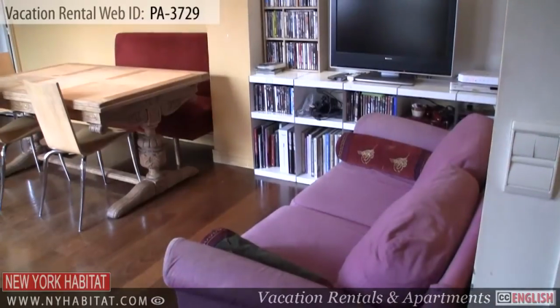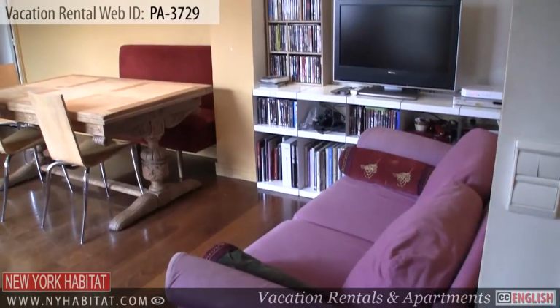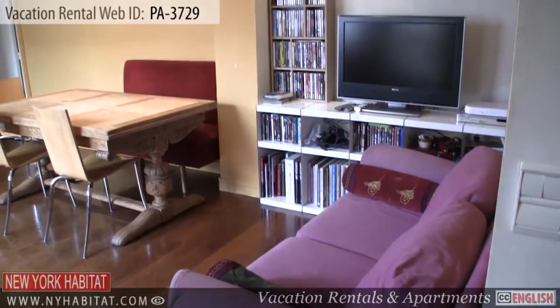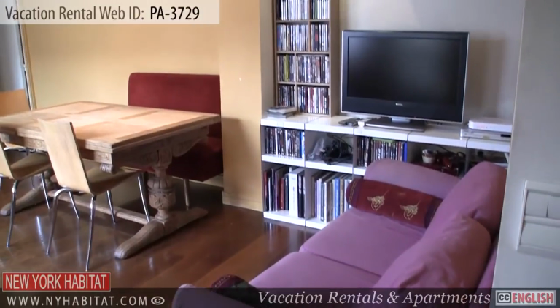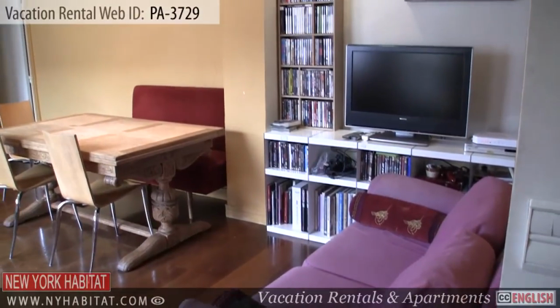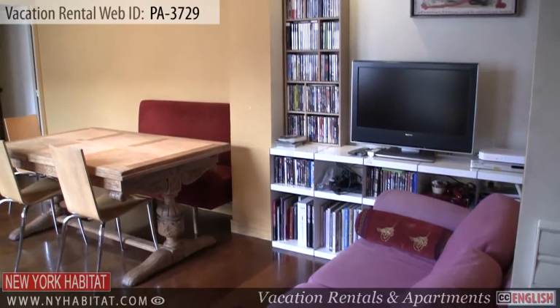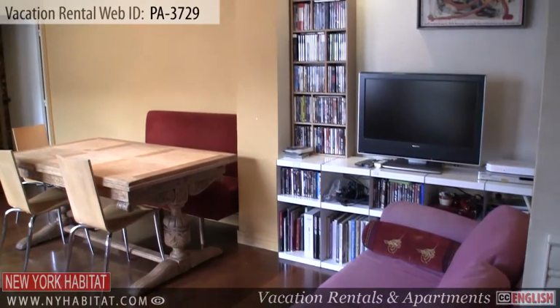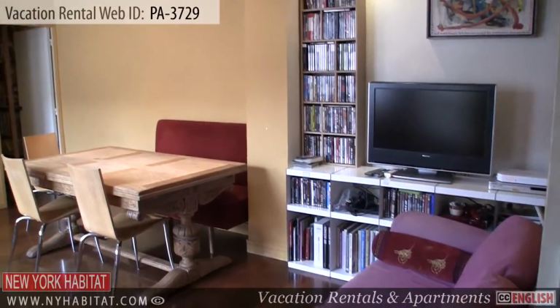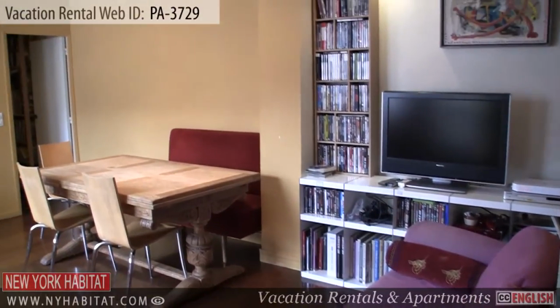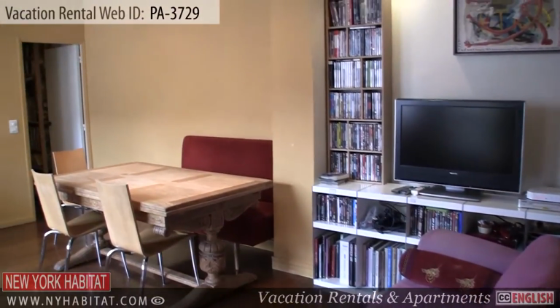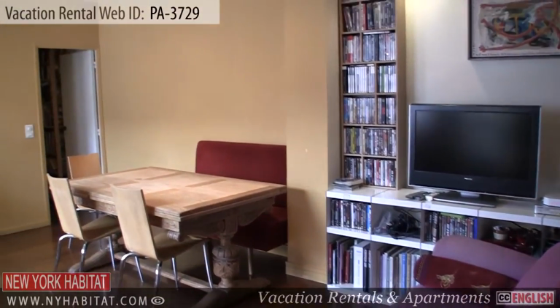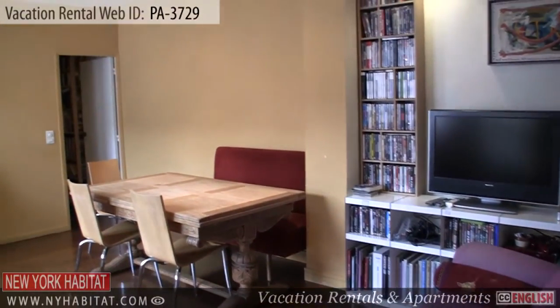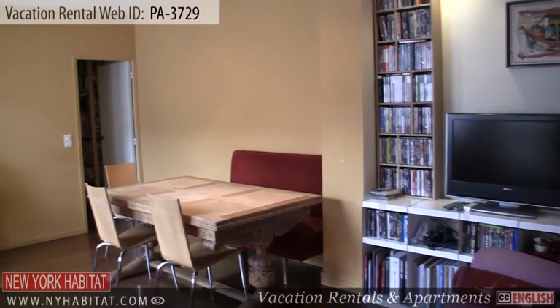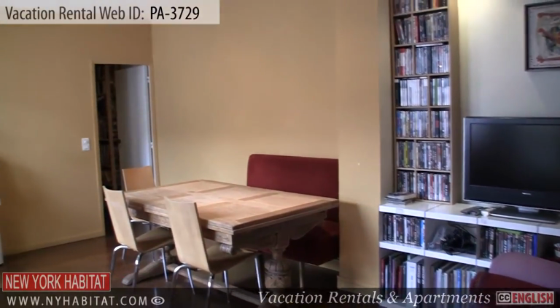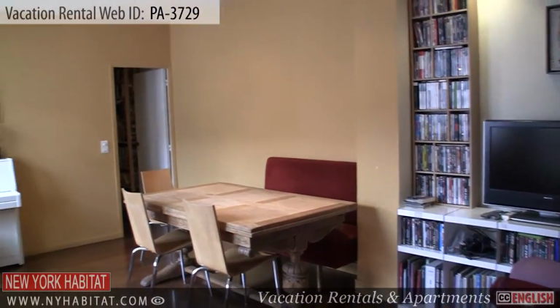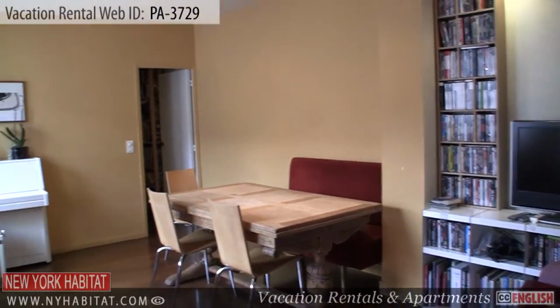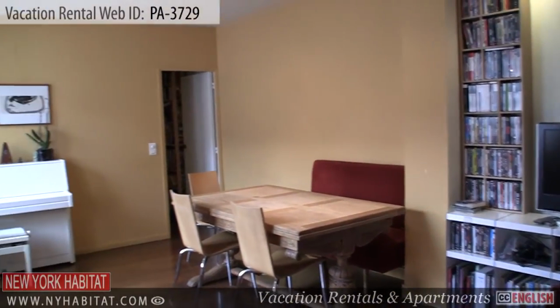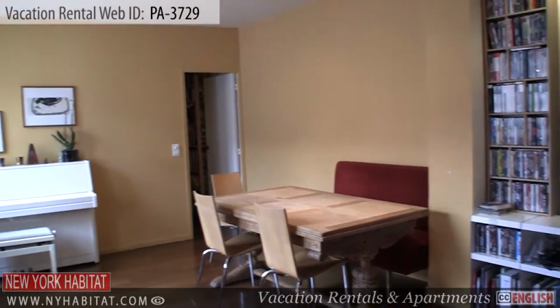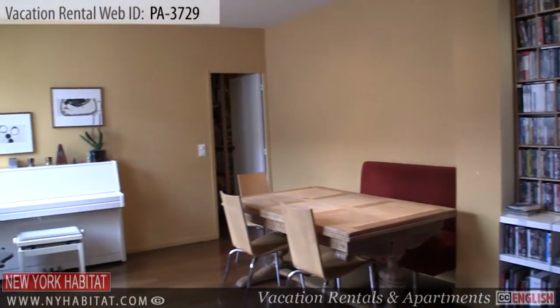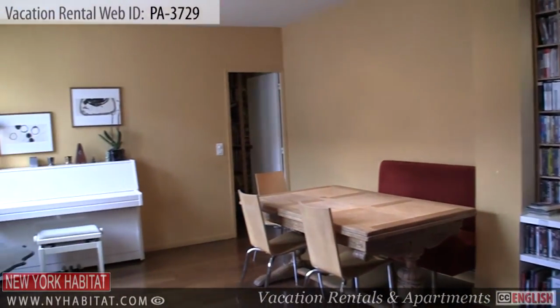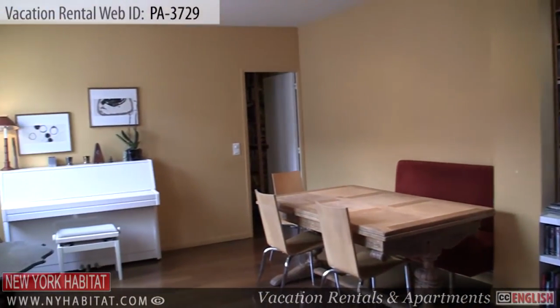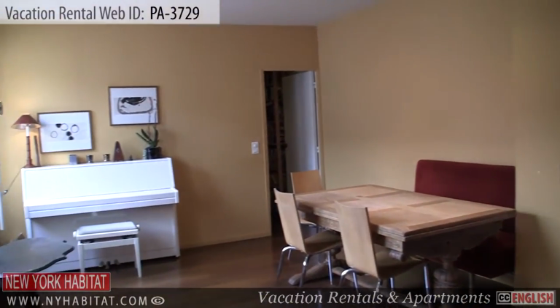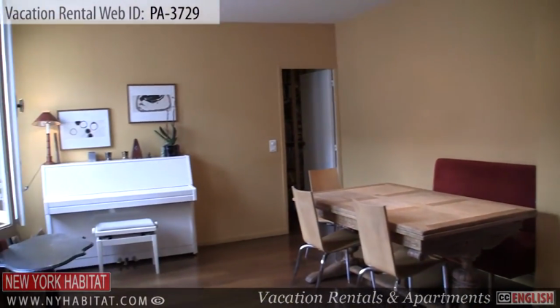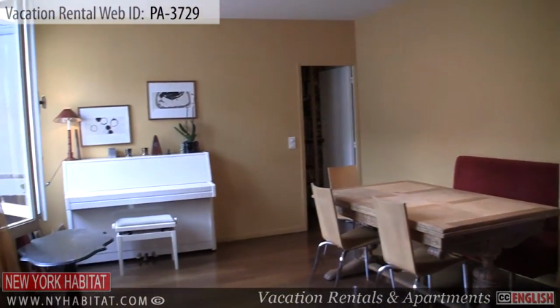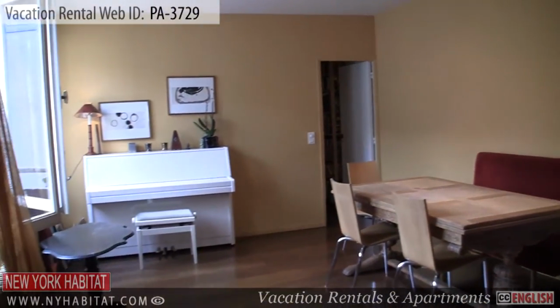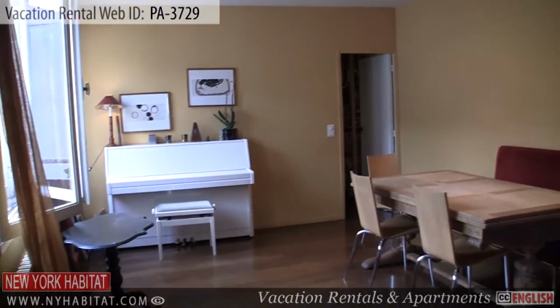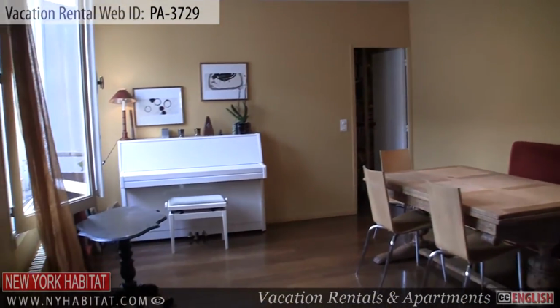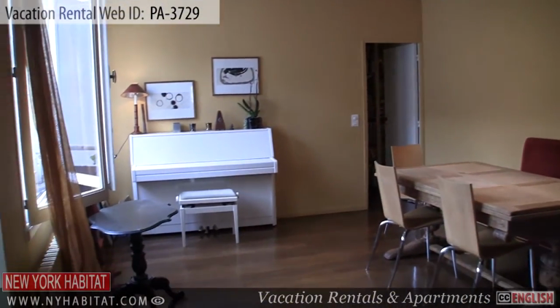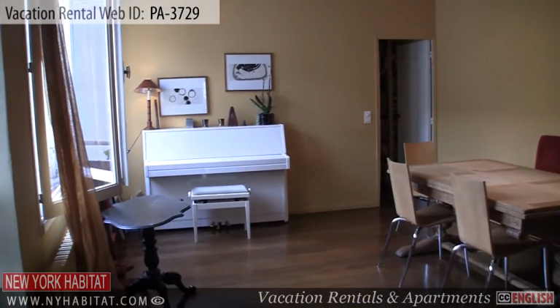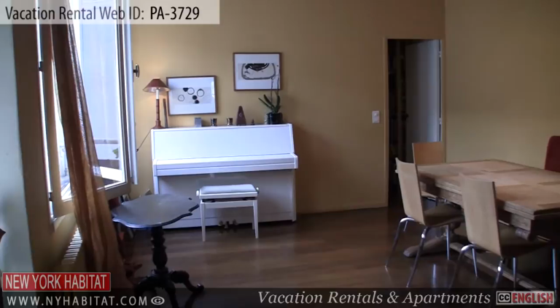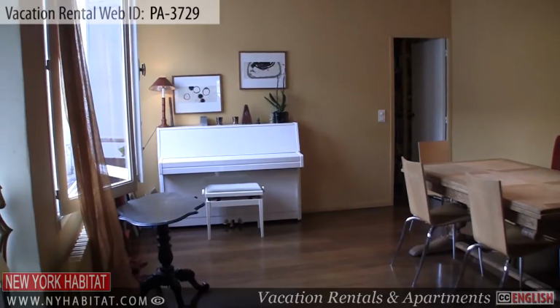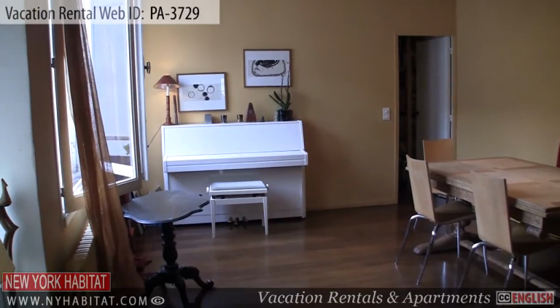The next area is the dining room. It's equipped with a dining table and chairs.